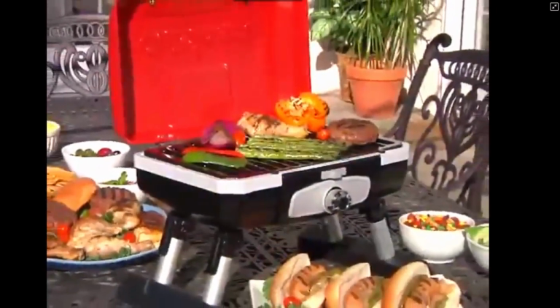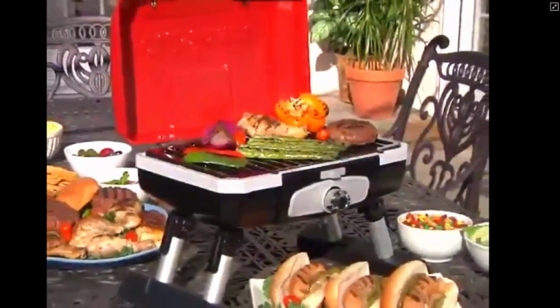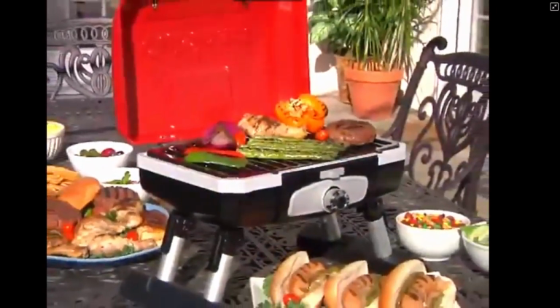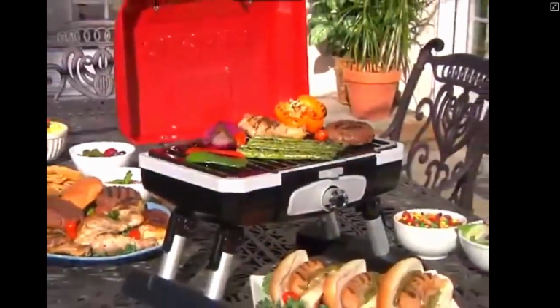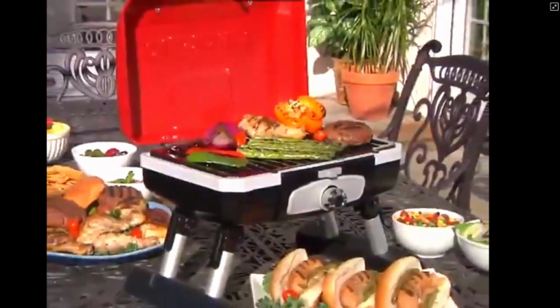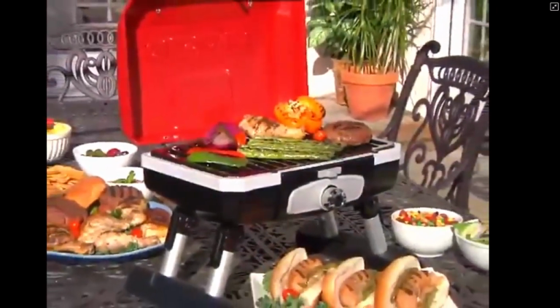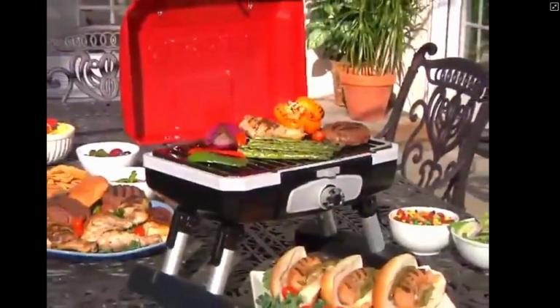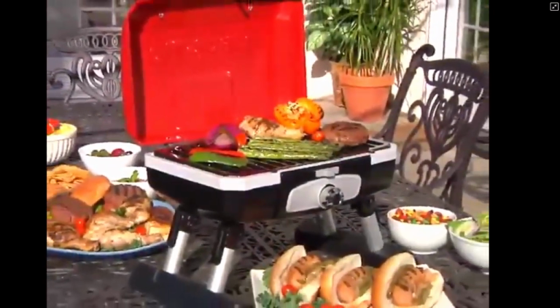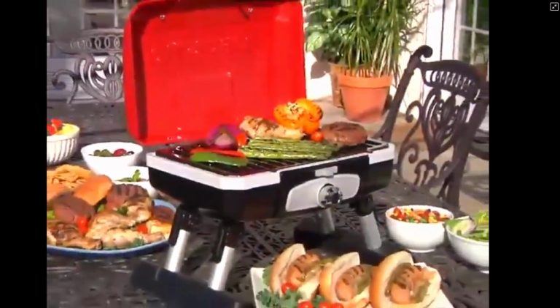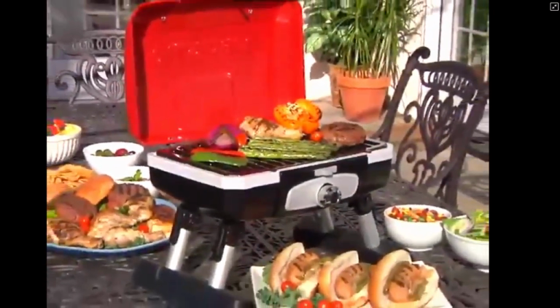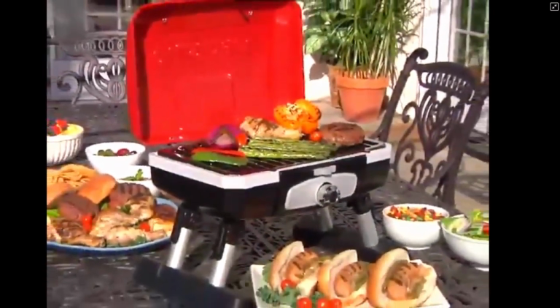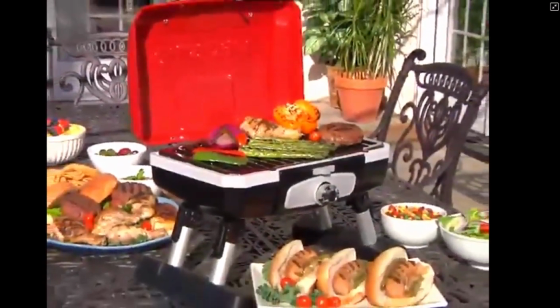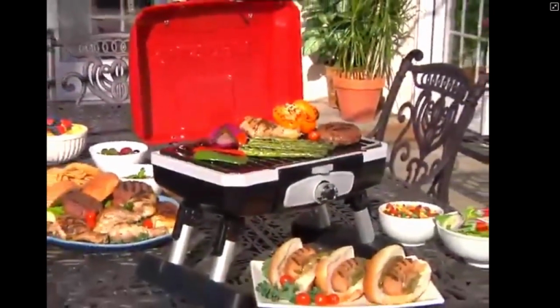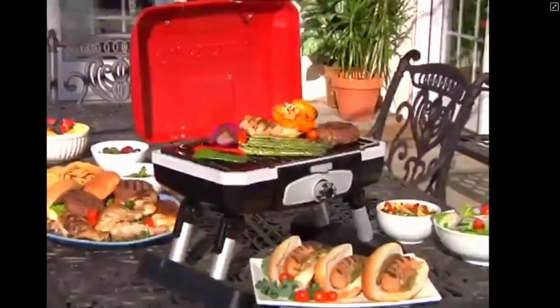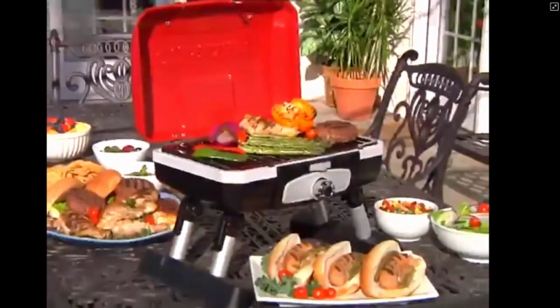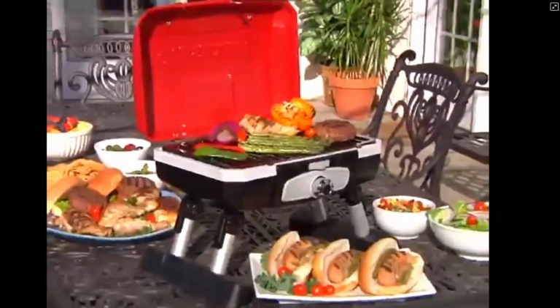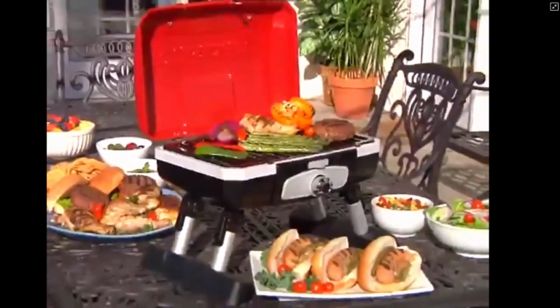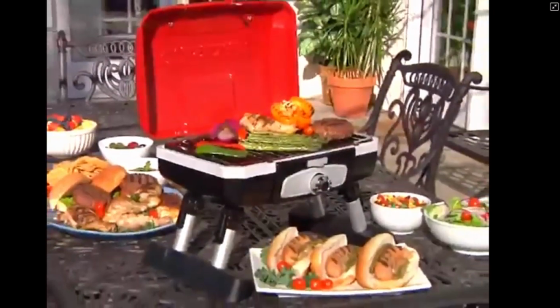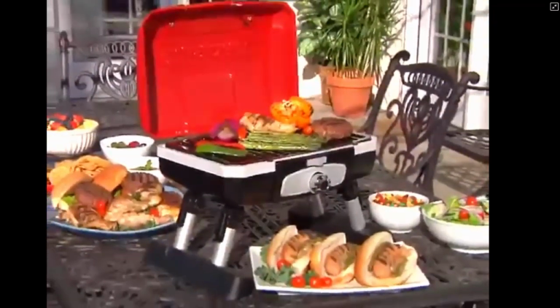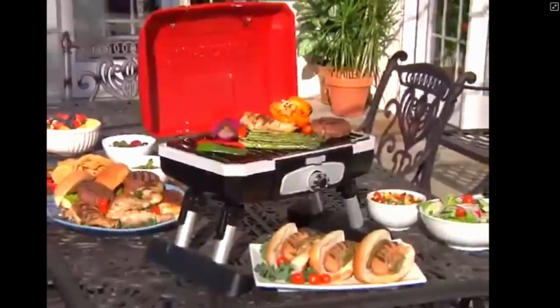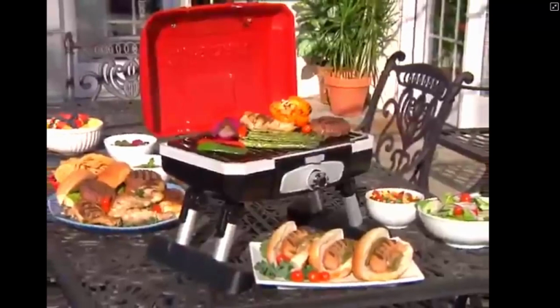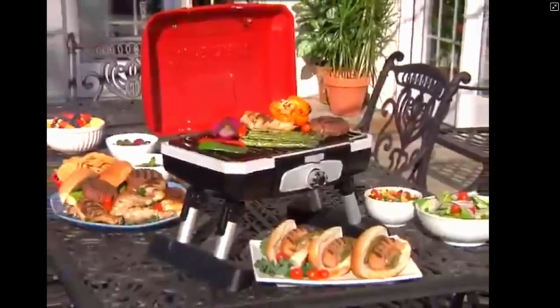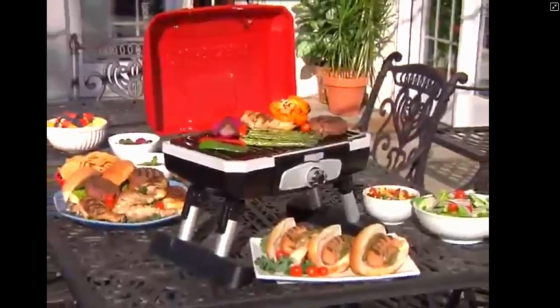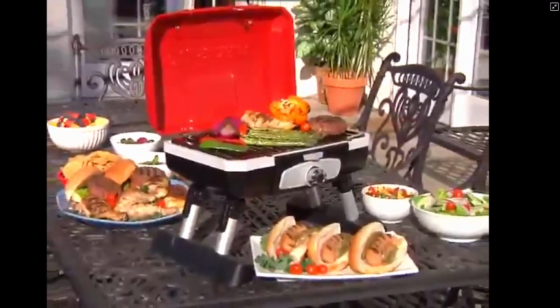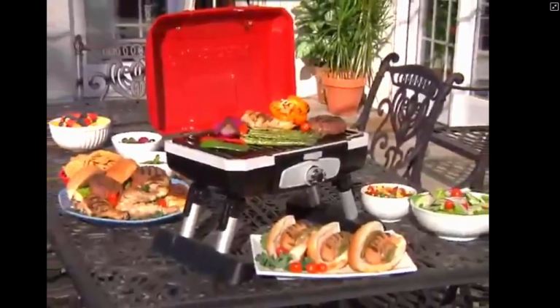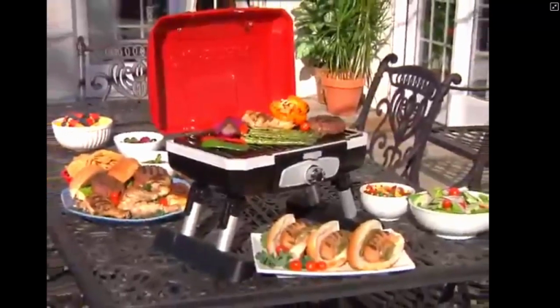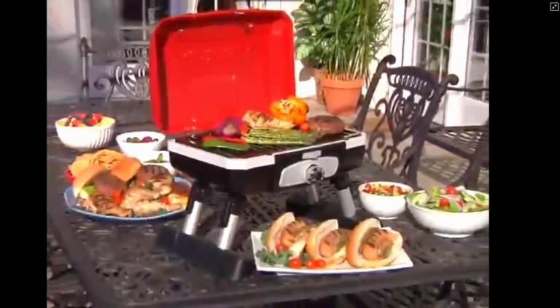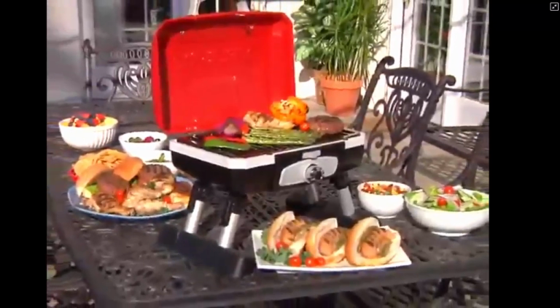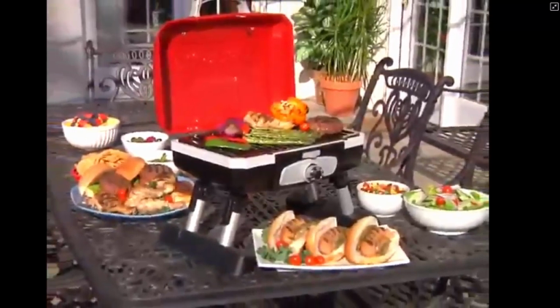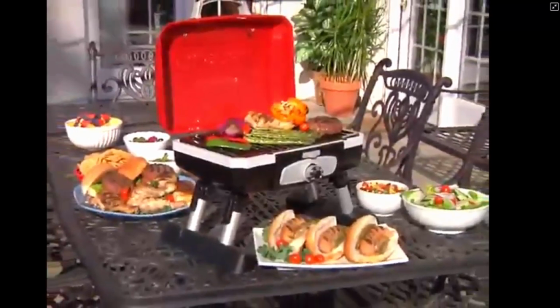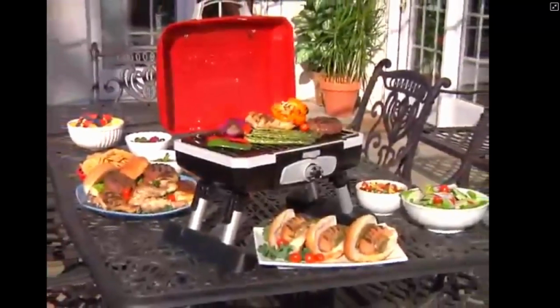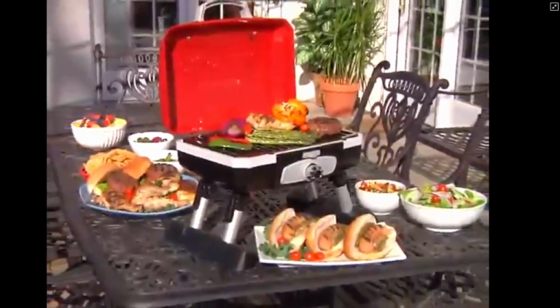The Petite Gourmet Portable Tabletop Gas Grill — gourmet grilling wherever you are.